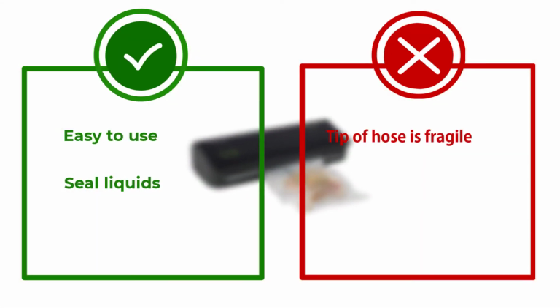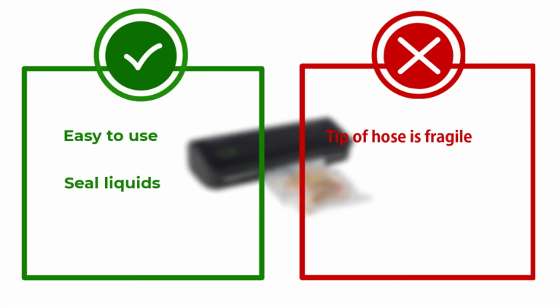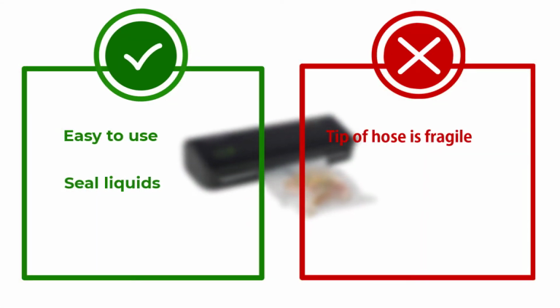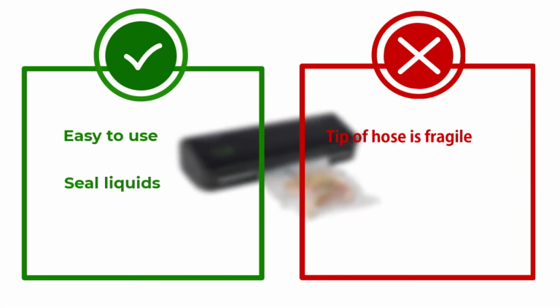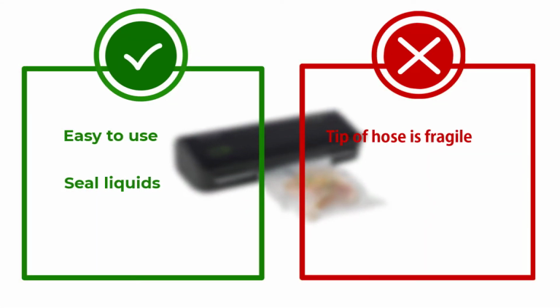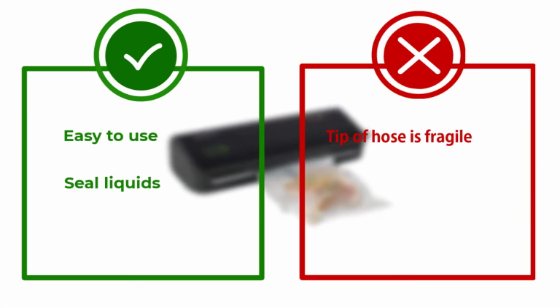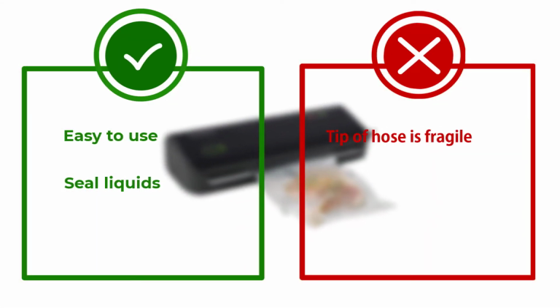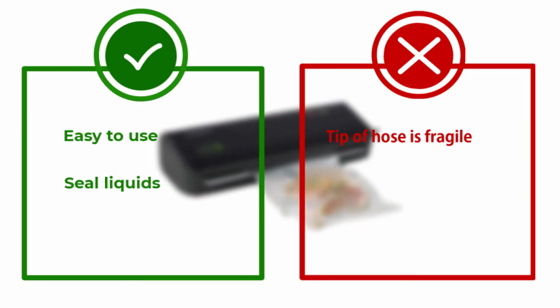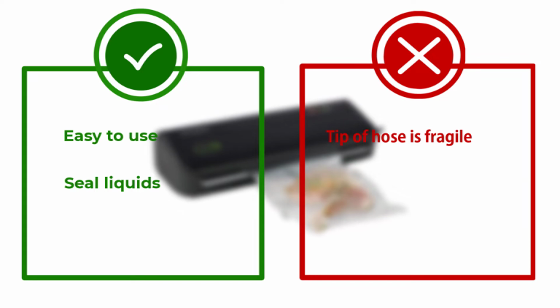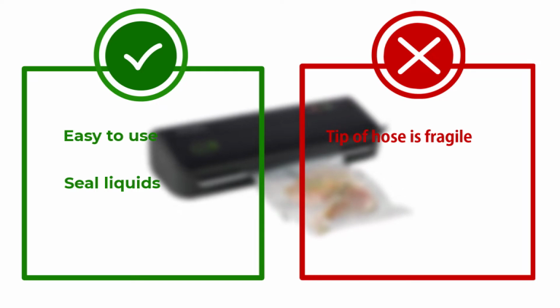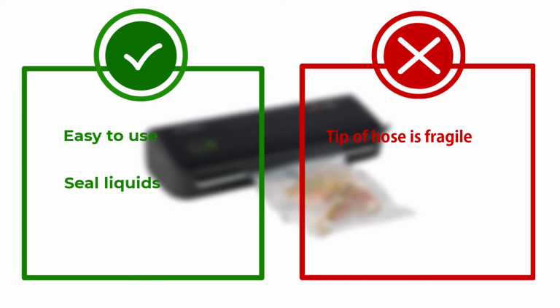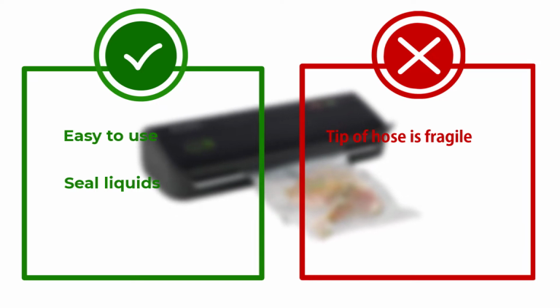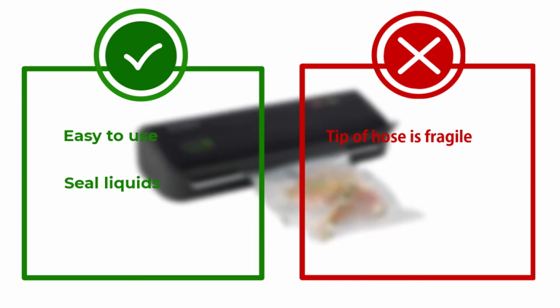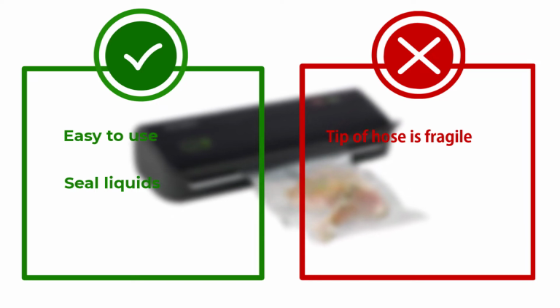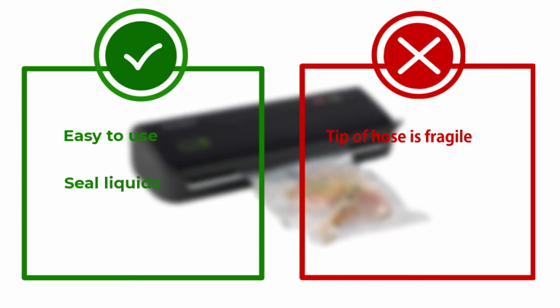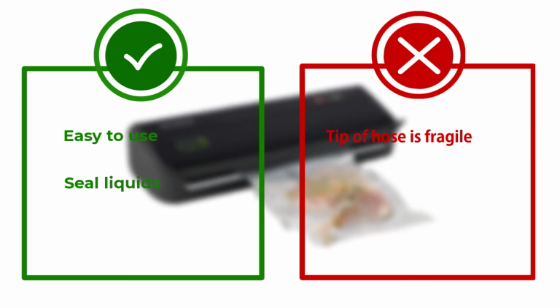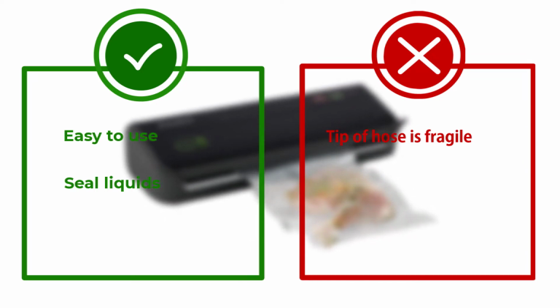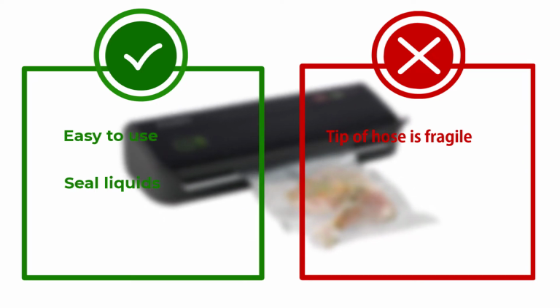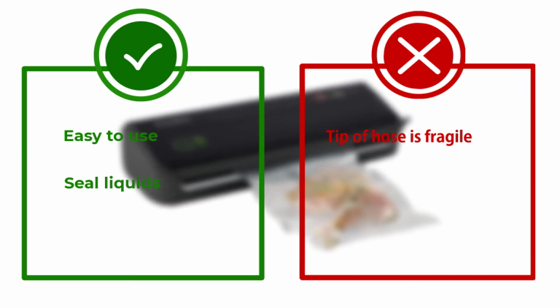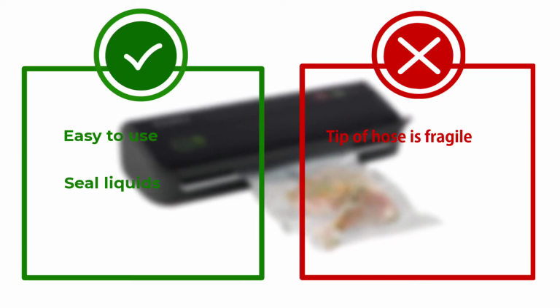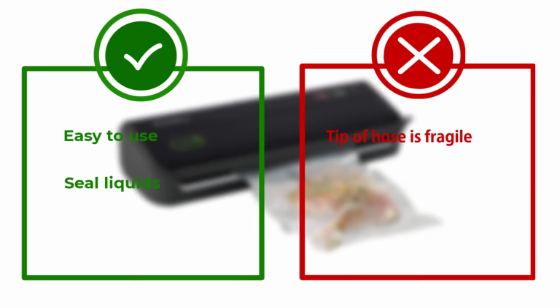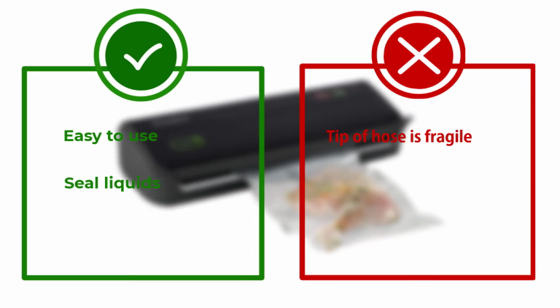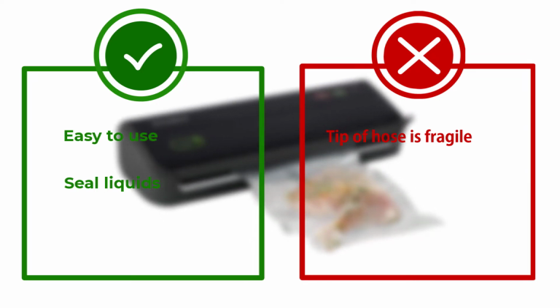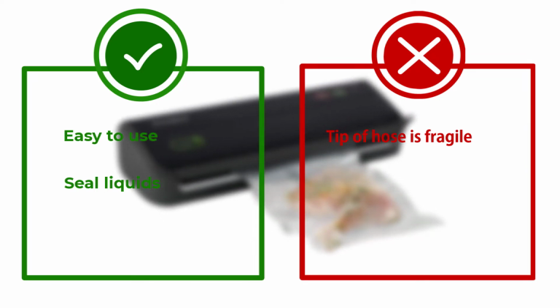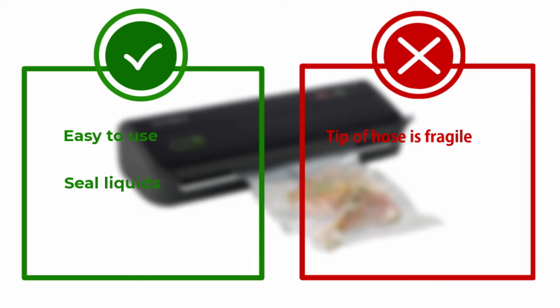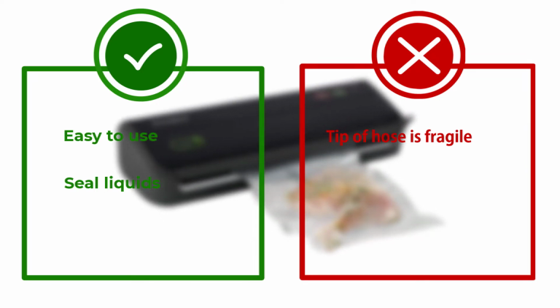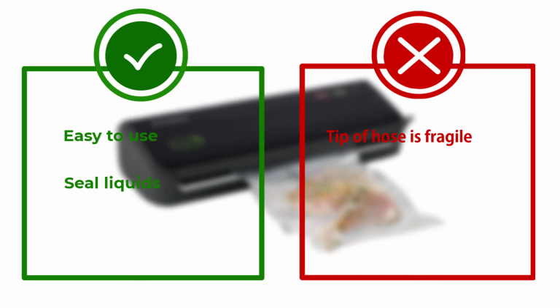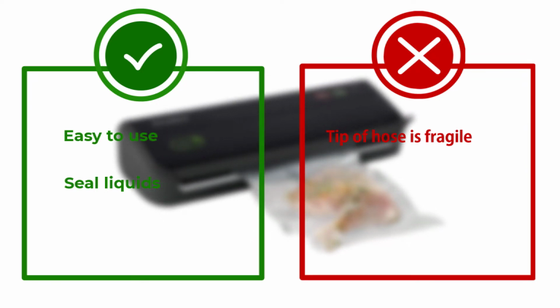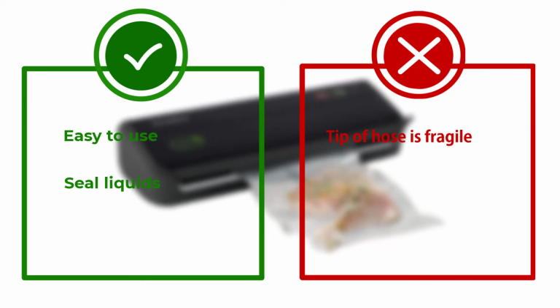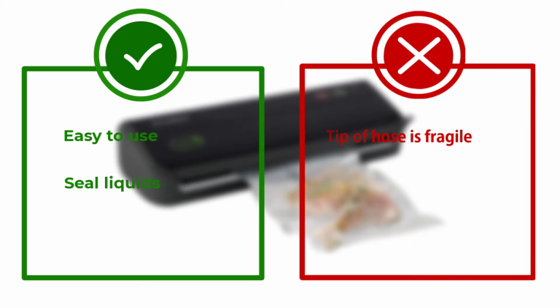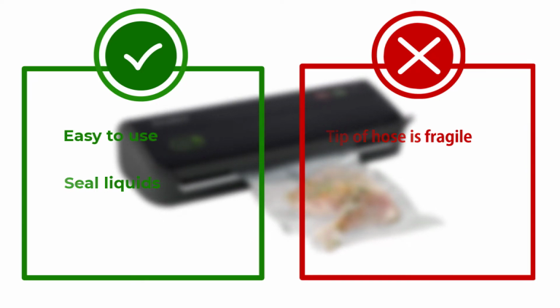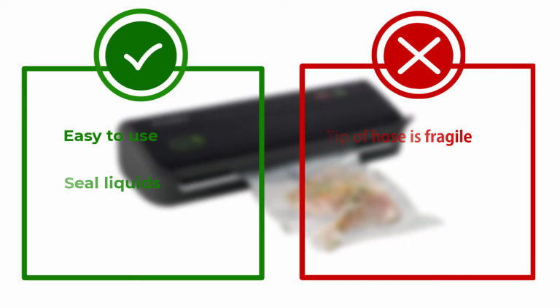The few complaints we found about this sealer concern the fragility of the tip at the end of the hose, so make sure you handle this with care.